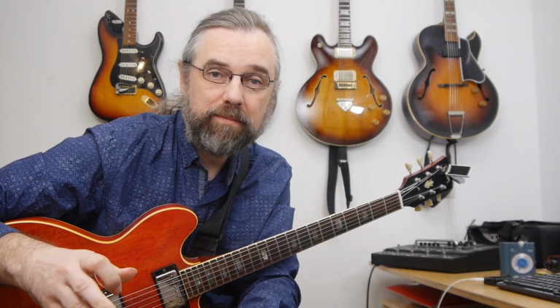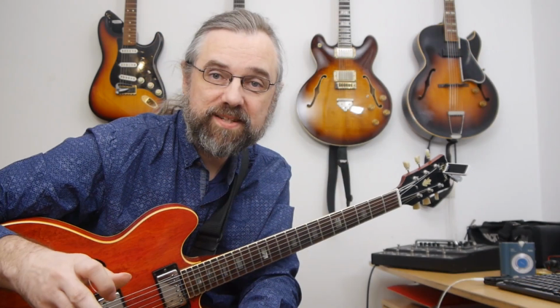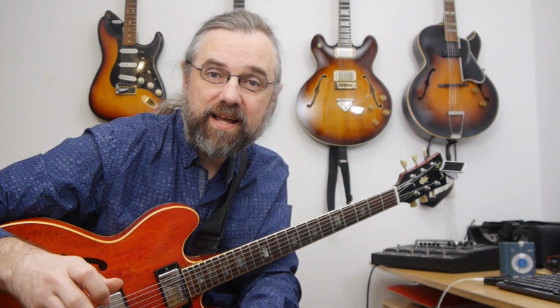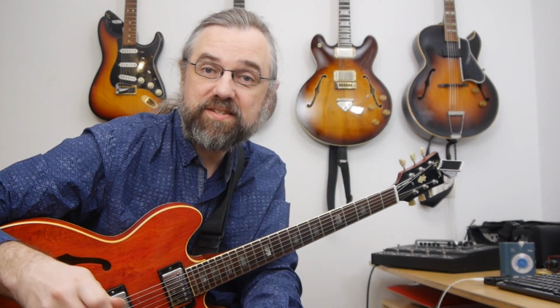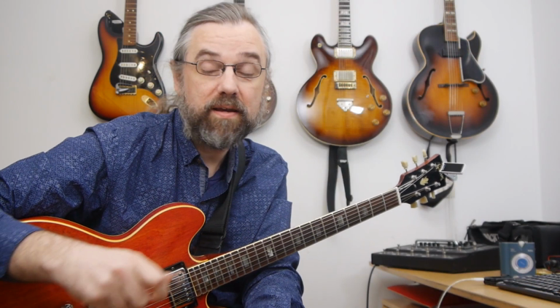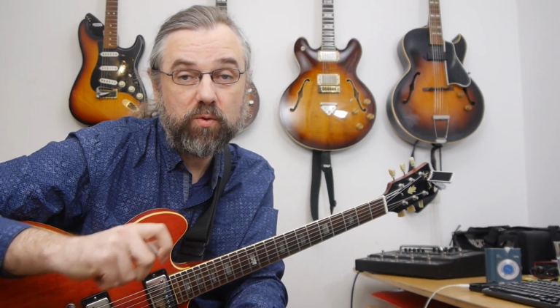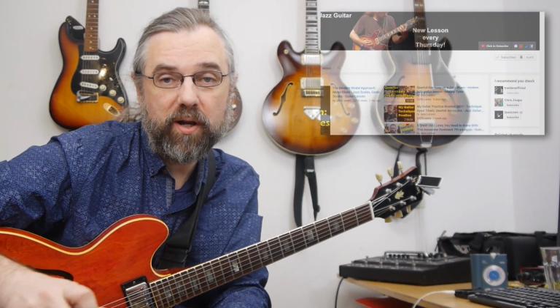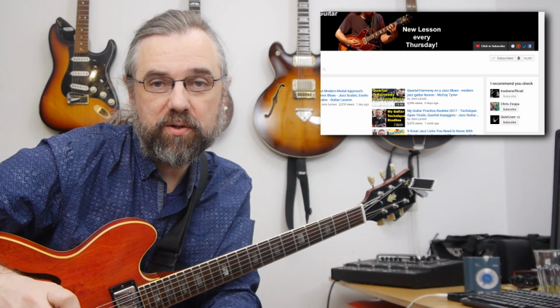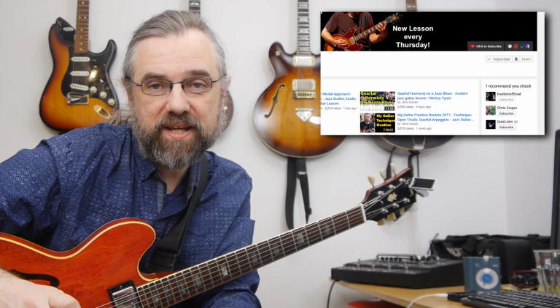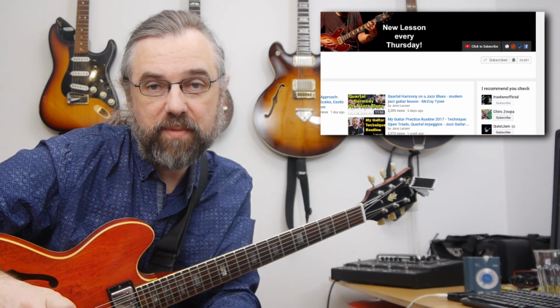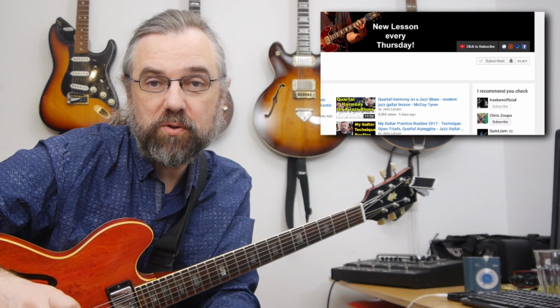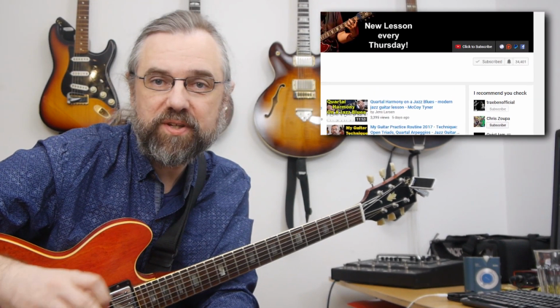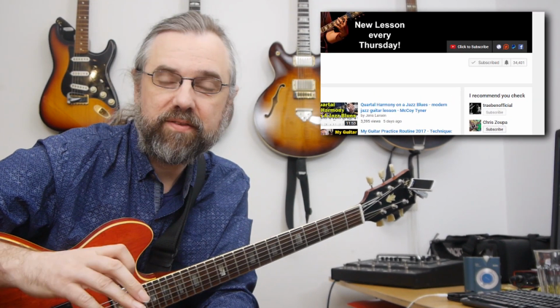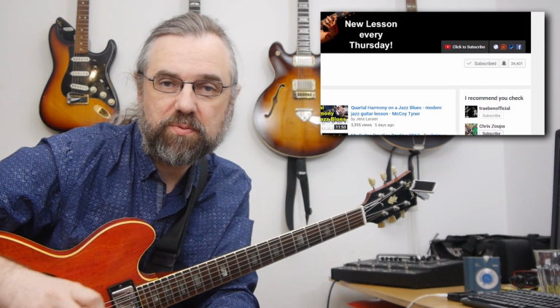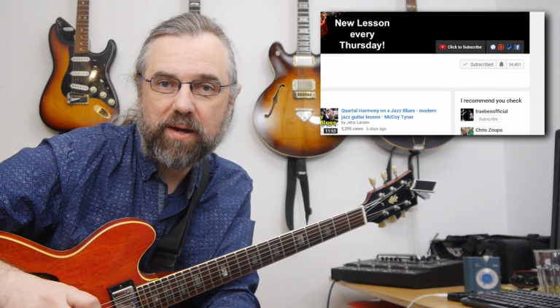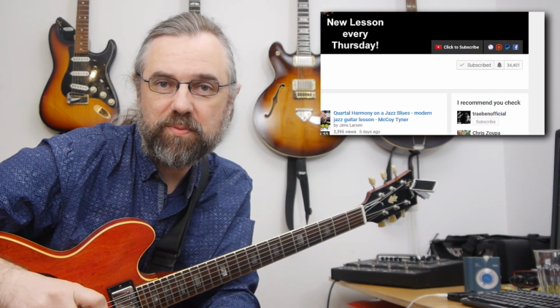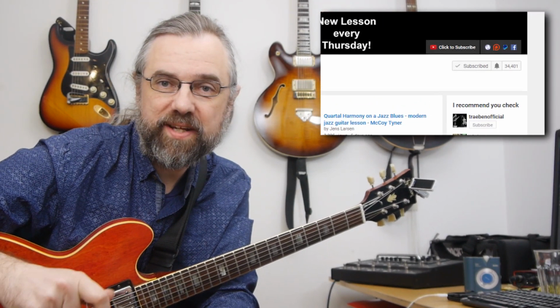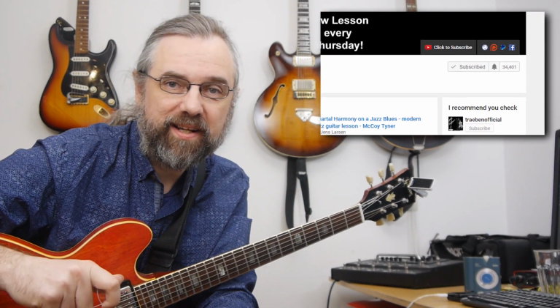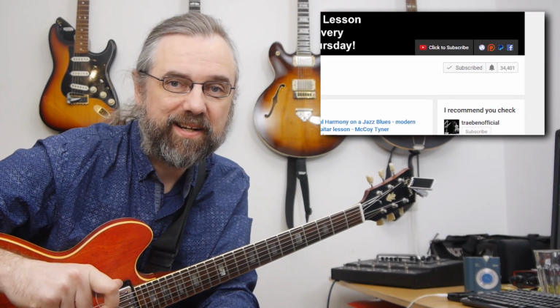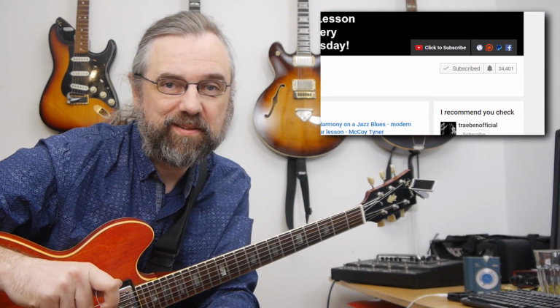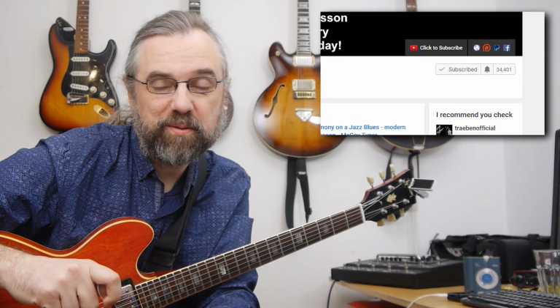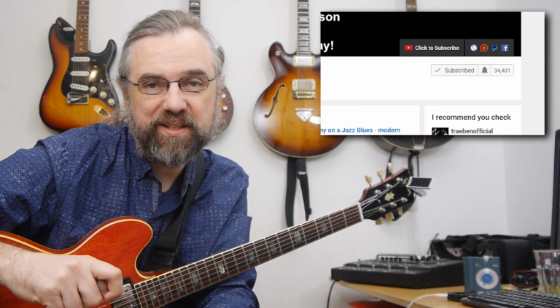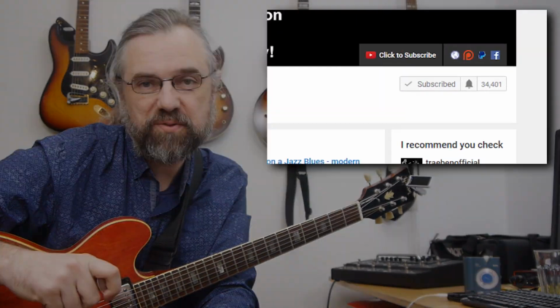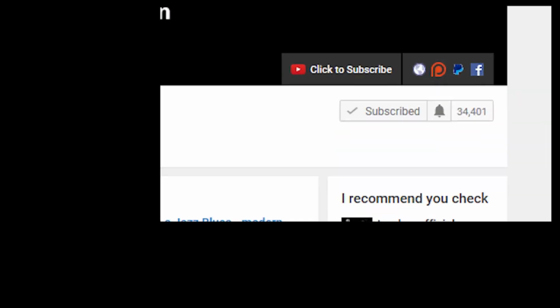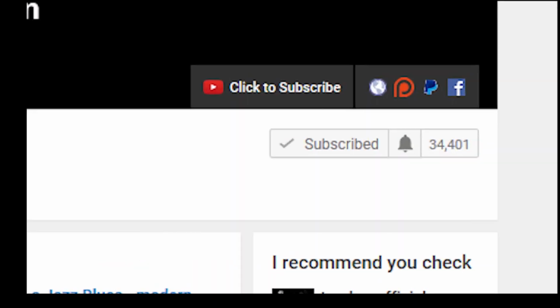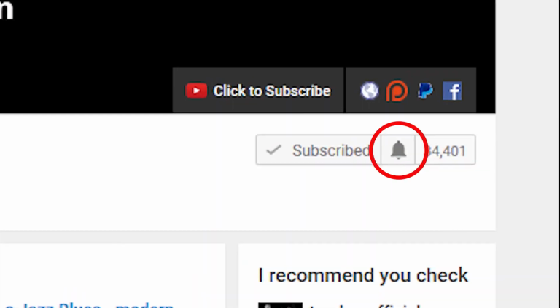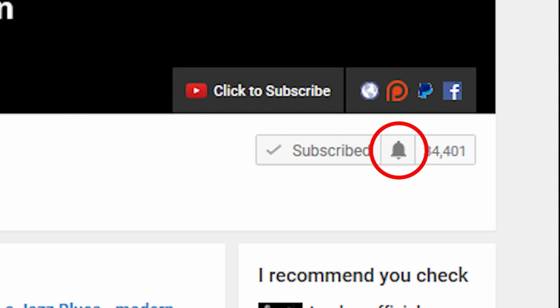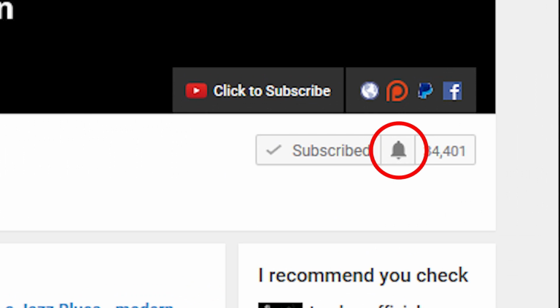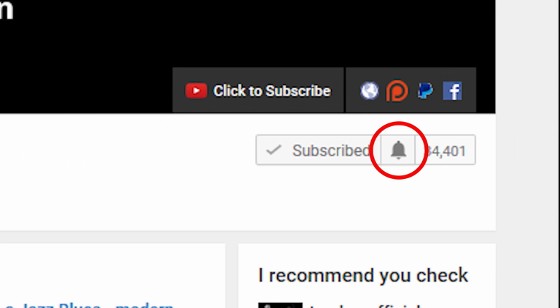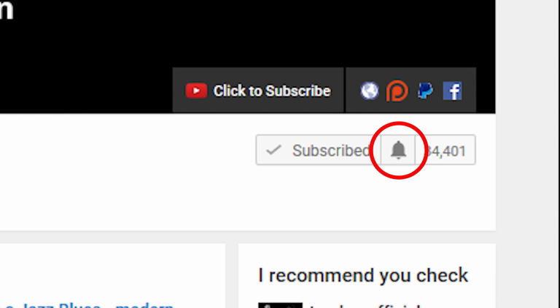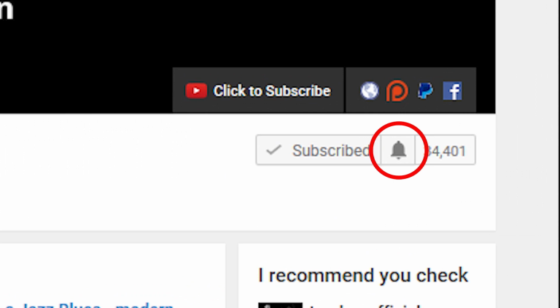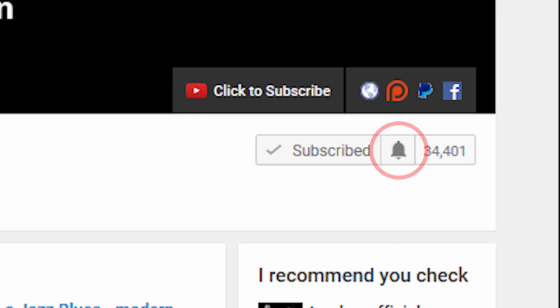My name is Jens Larsen. If you want to learn jazz and make music, subscribe to my channel and click the little bell notification icon so you don't miss anything.